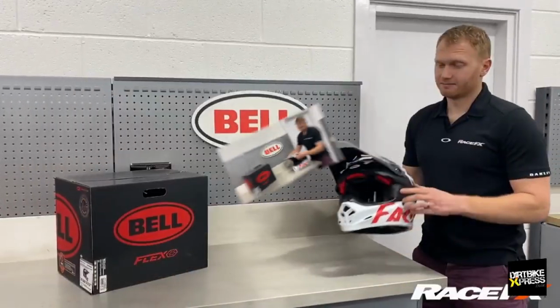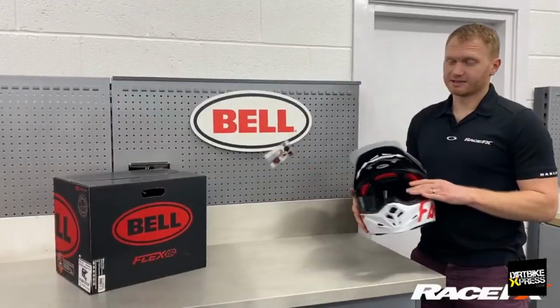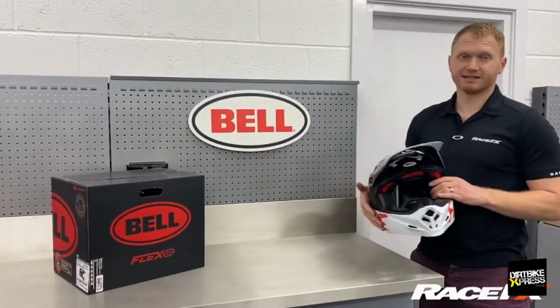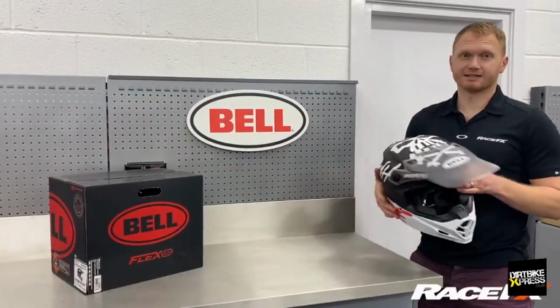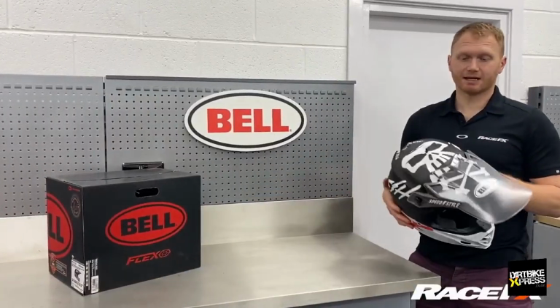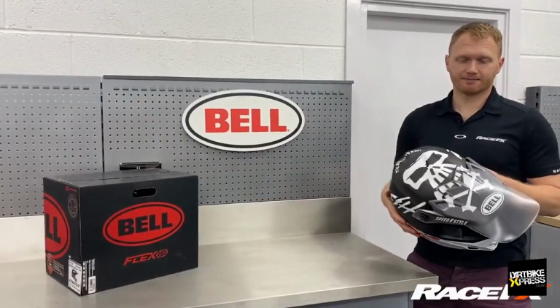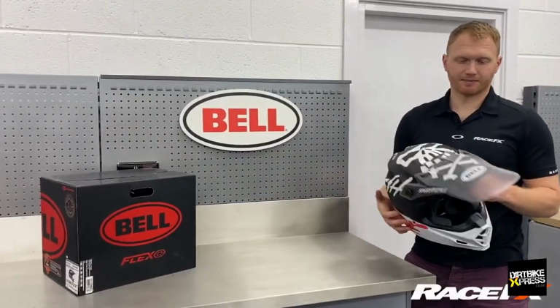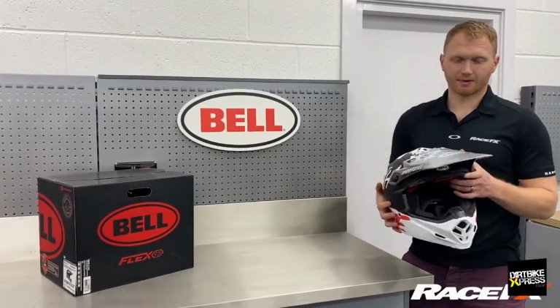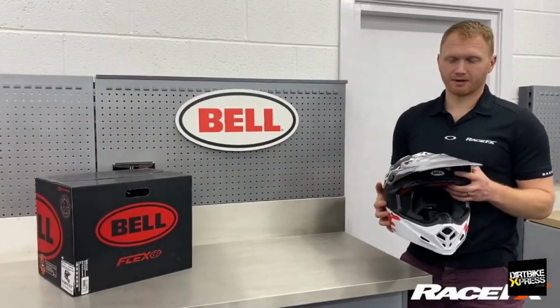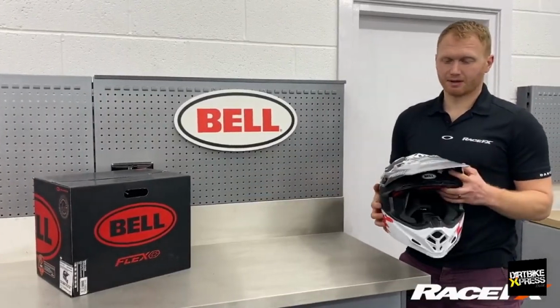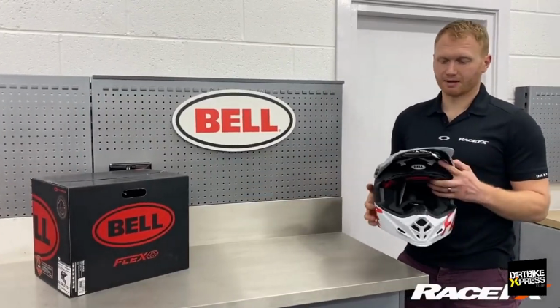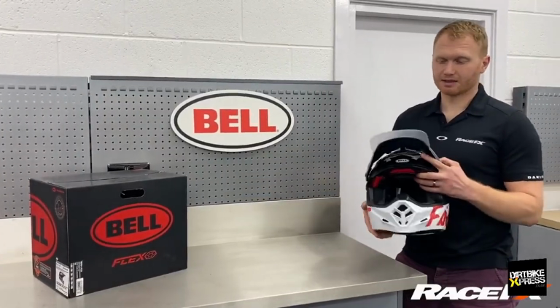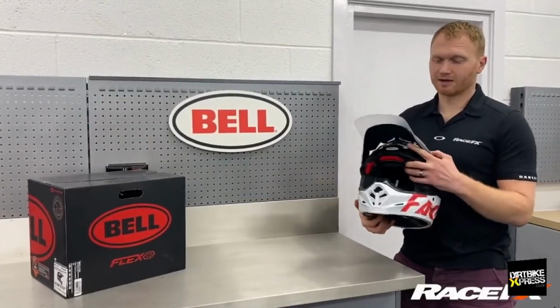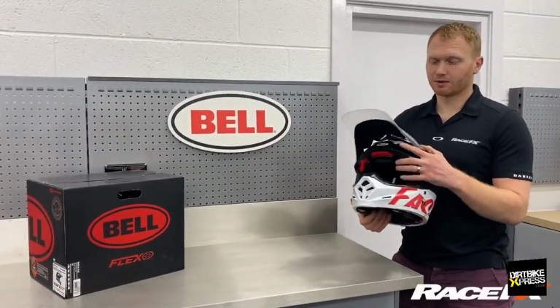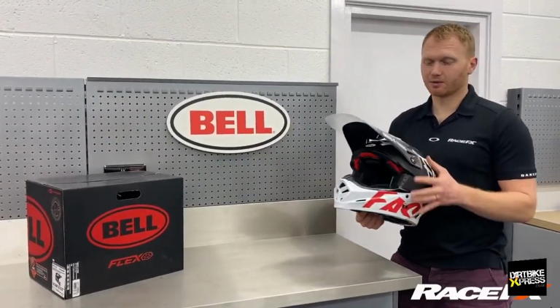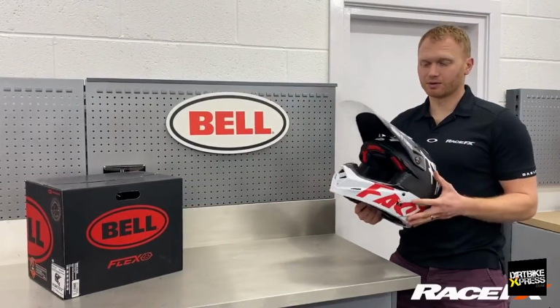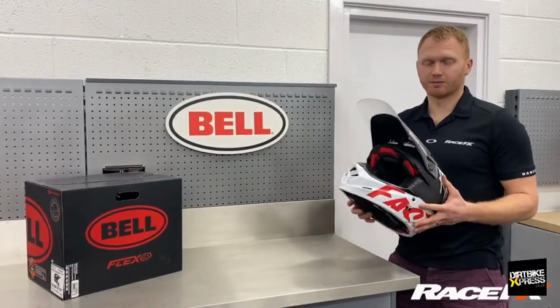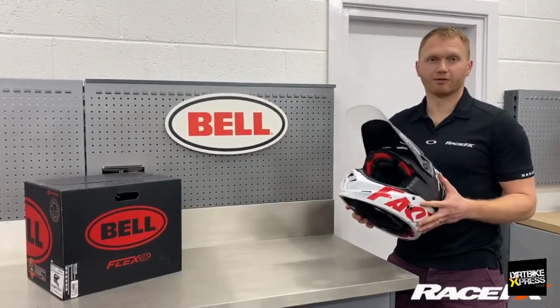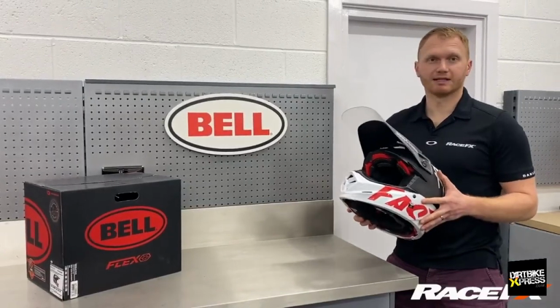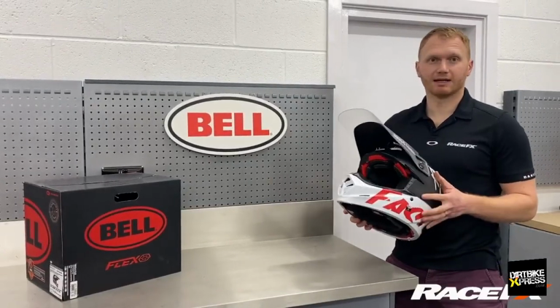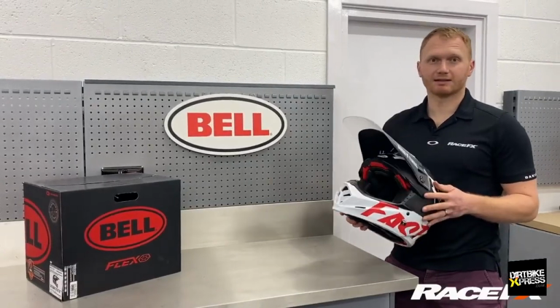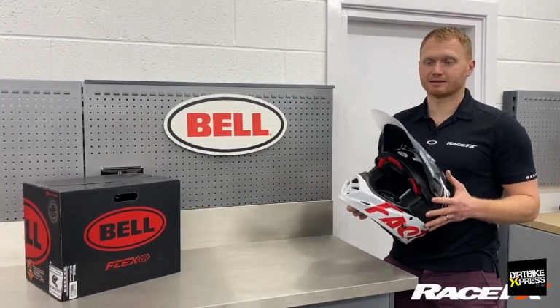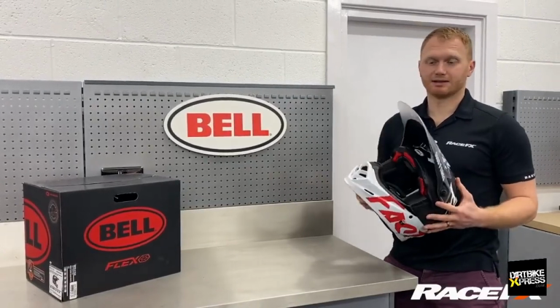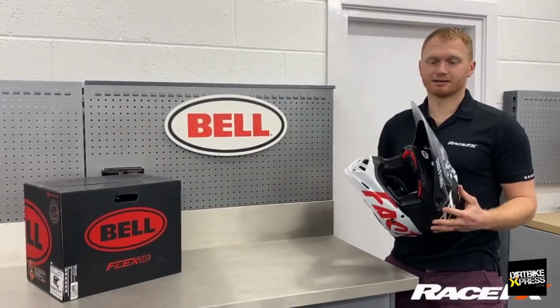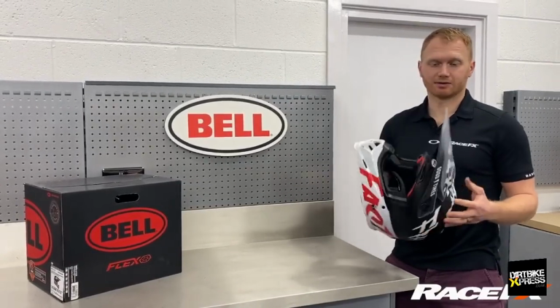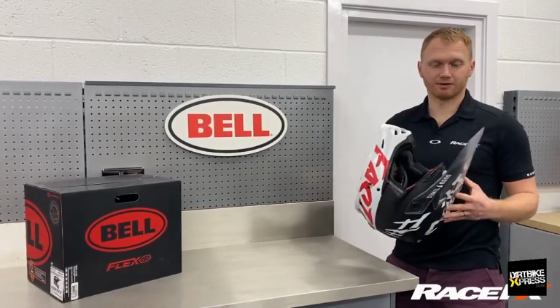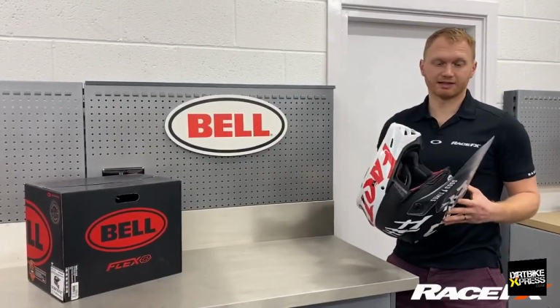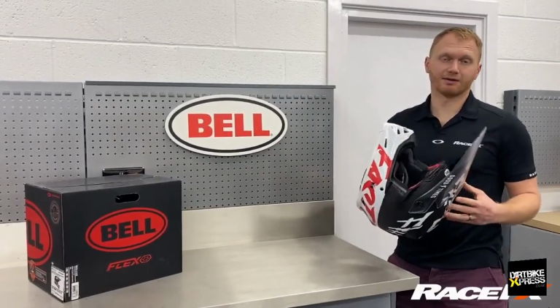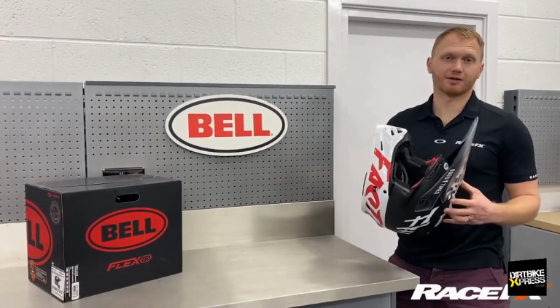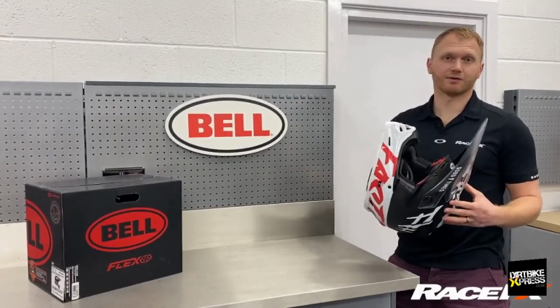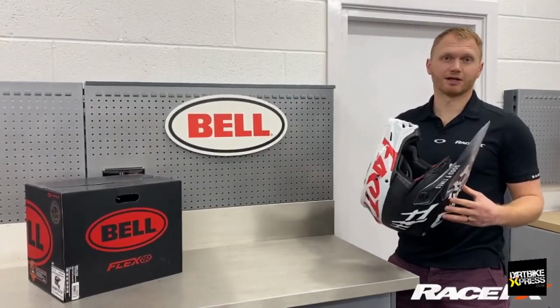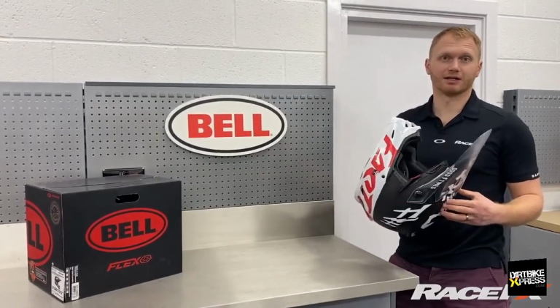It's as easy as that. It's available at all the Bell Retailers and it's currently retailing at £4.99.